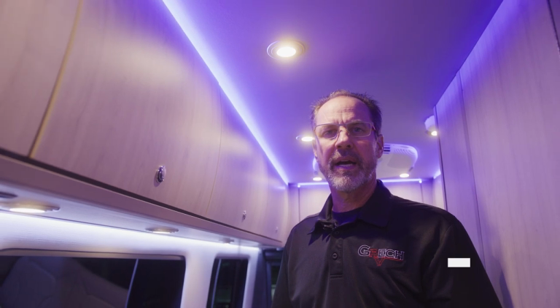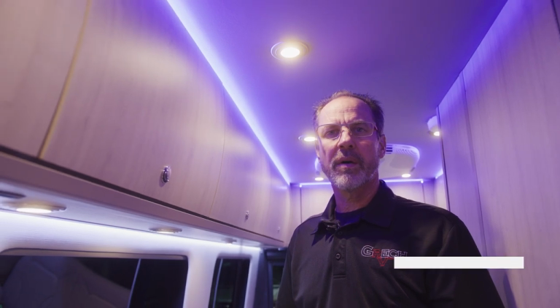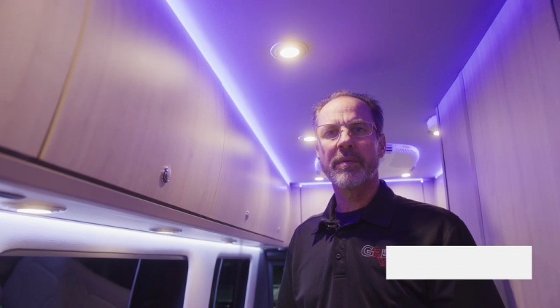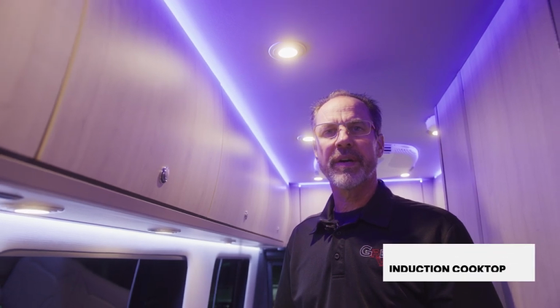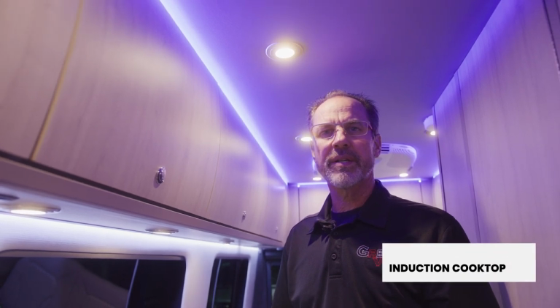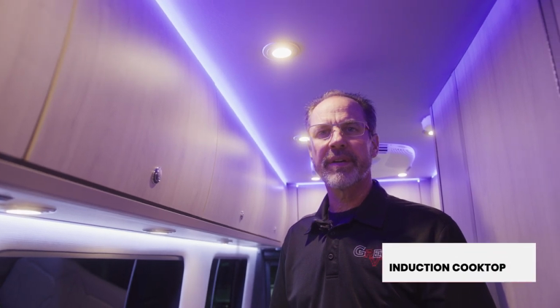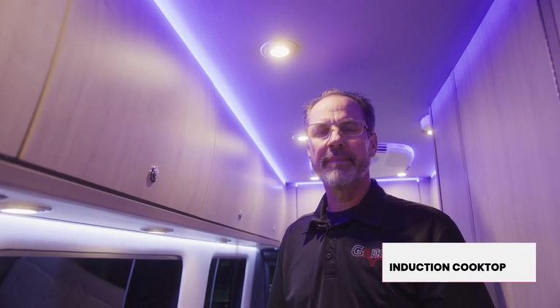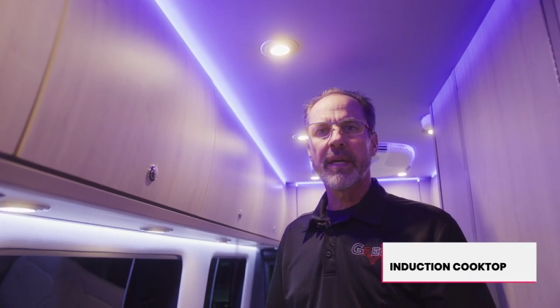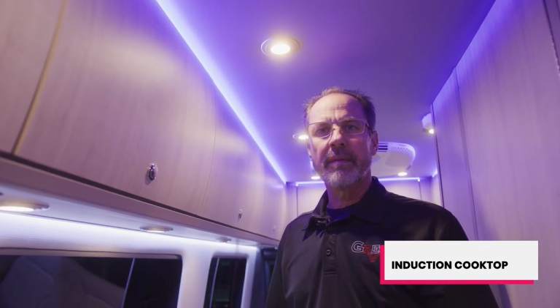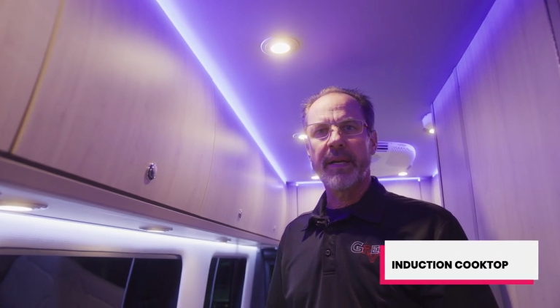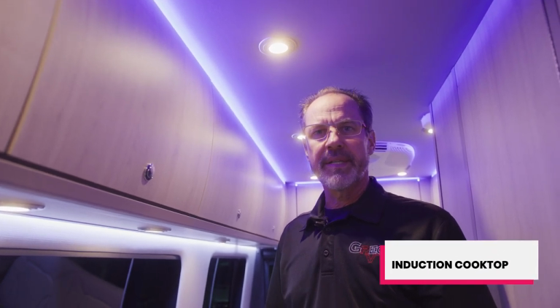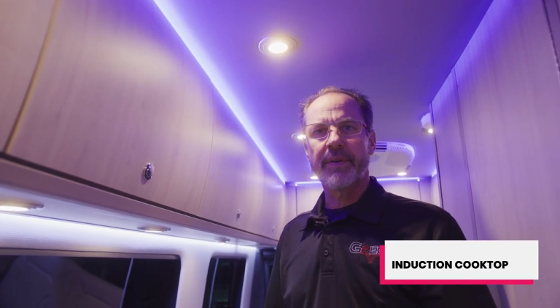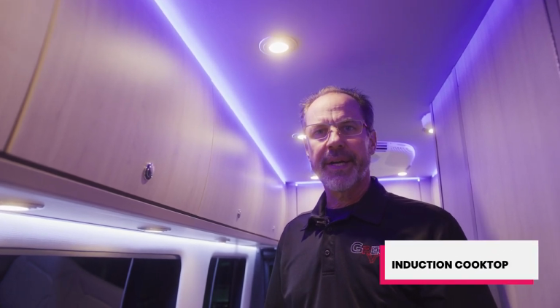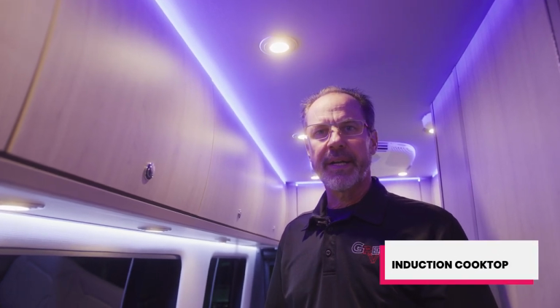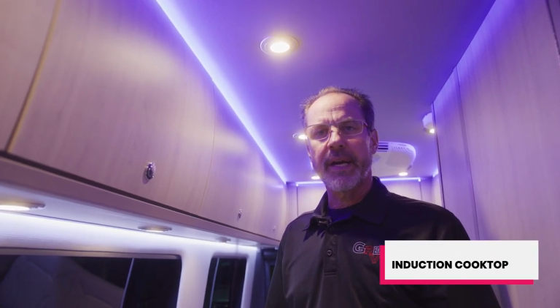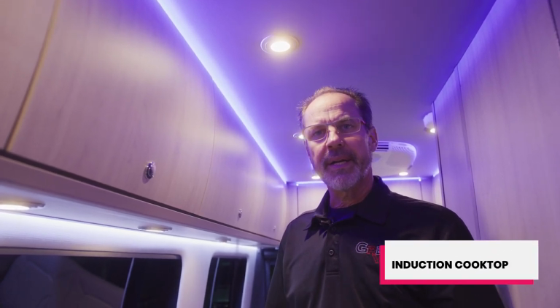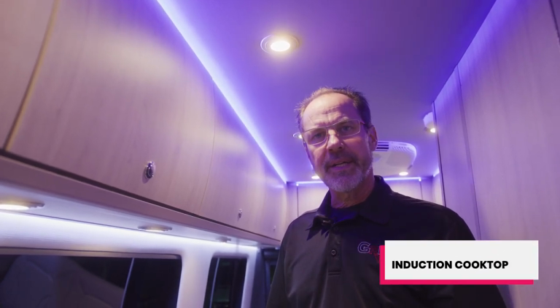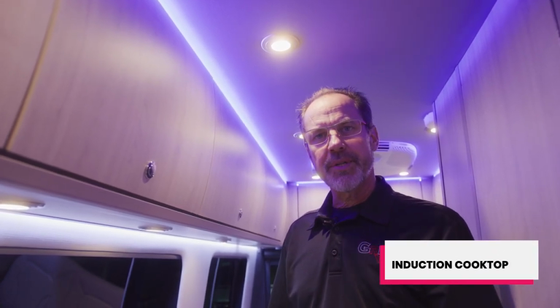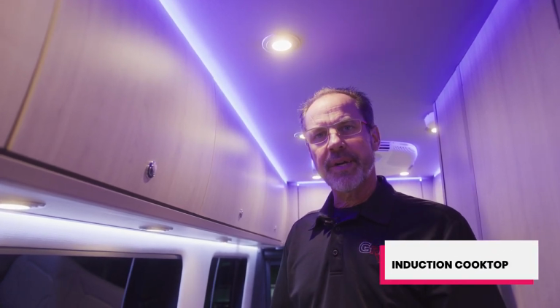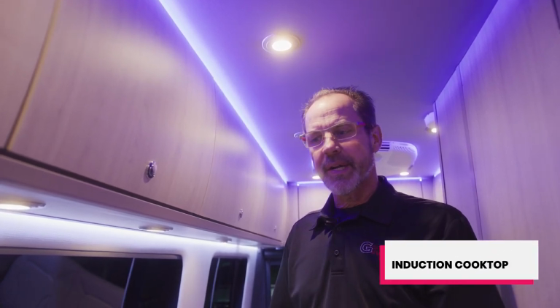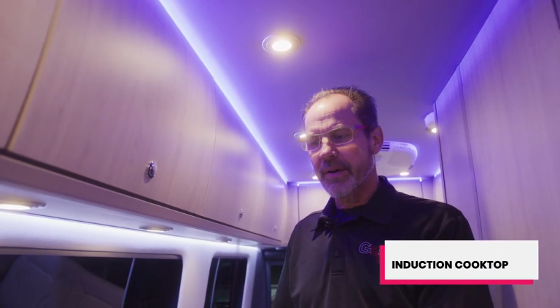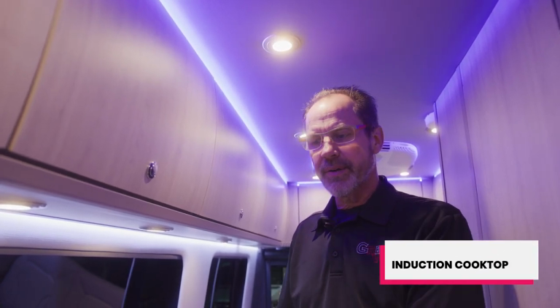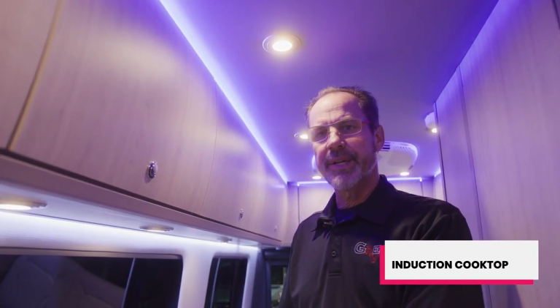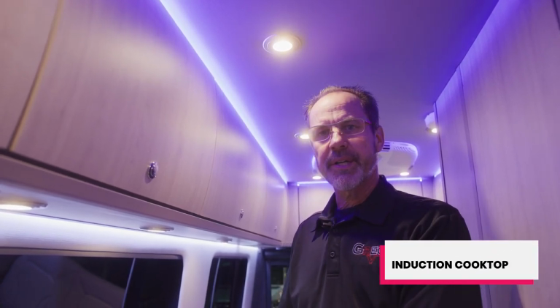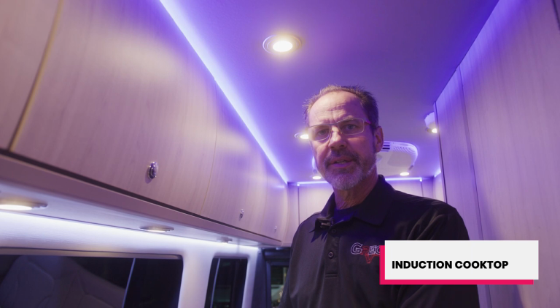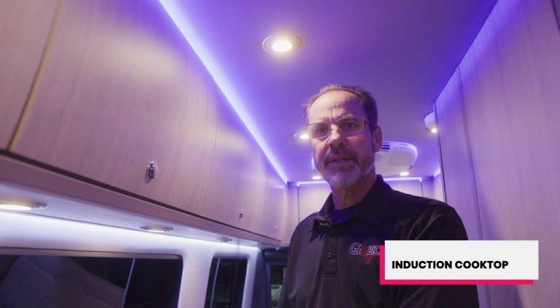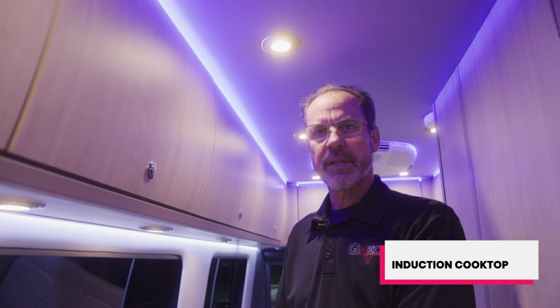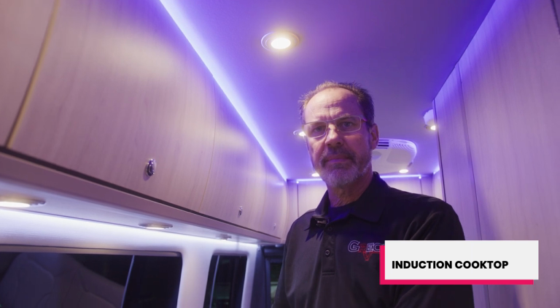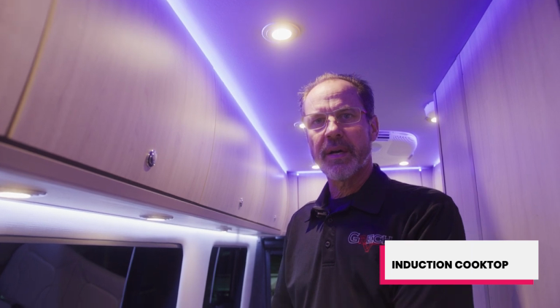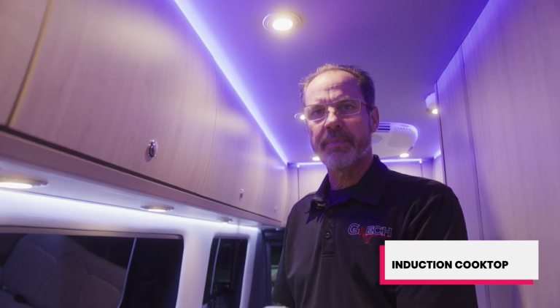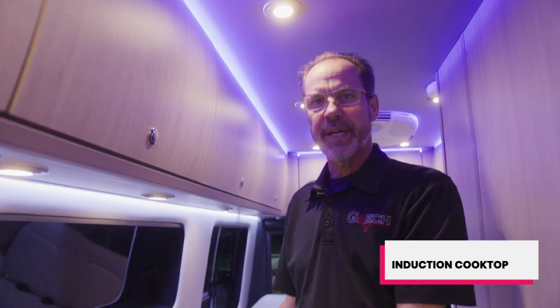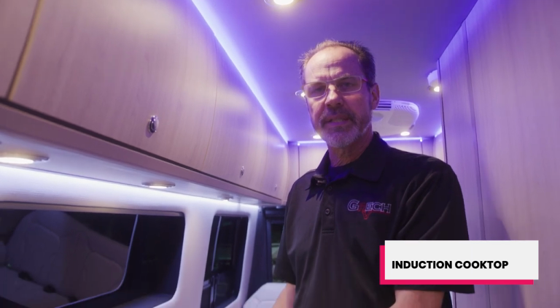Hi, welcome to Gretsch RV. My name is David Reagan and I'm going to demonstrate how your induction cooktop operates.